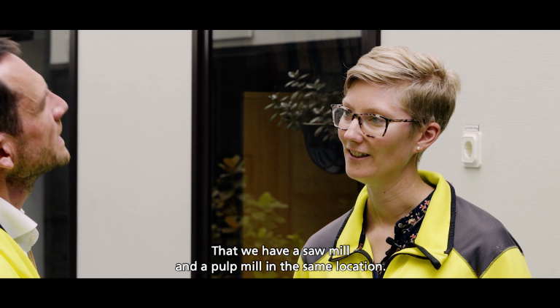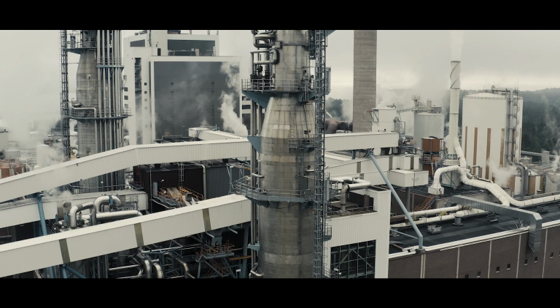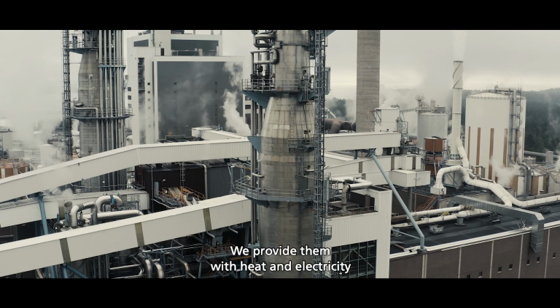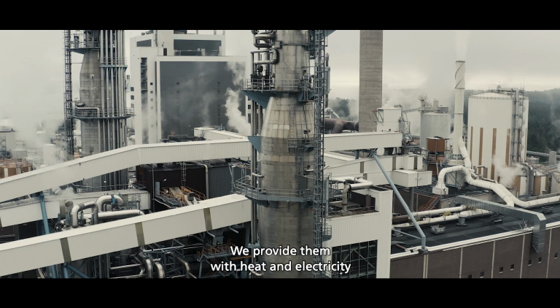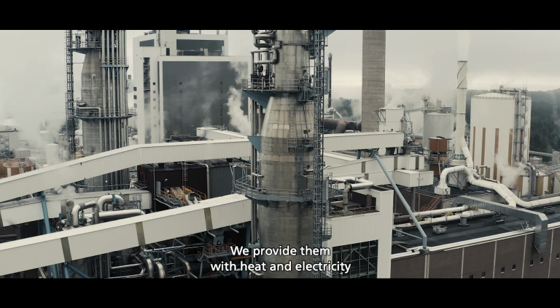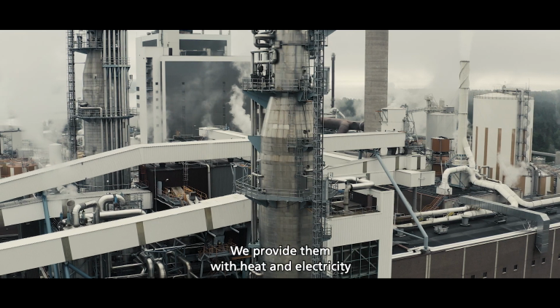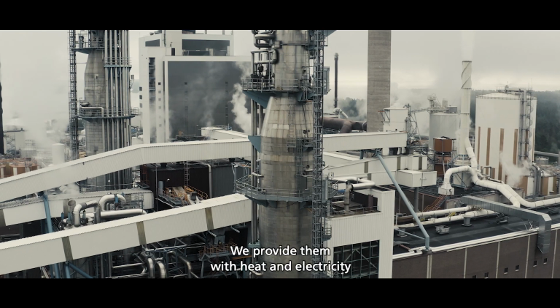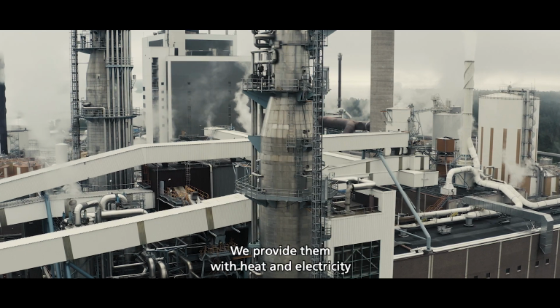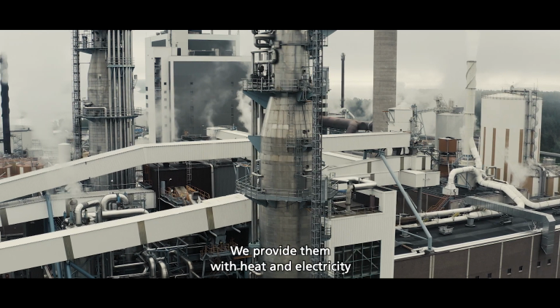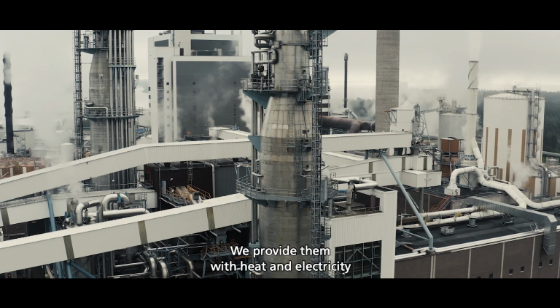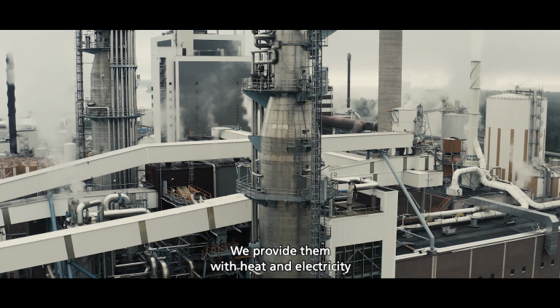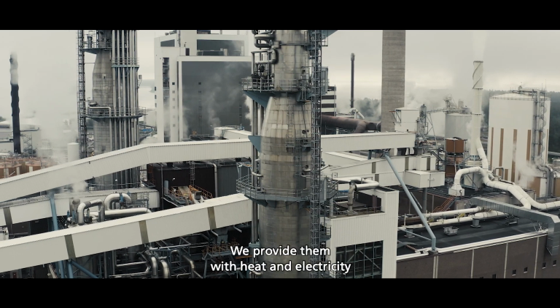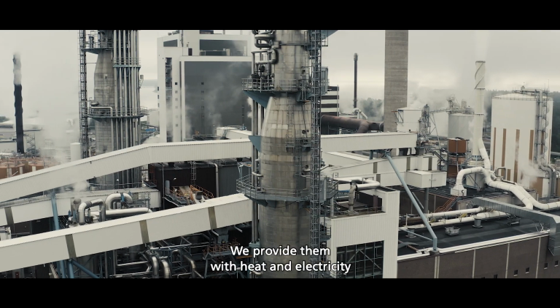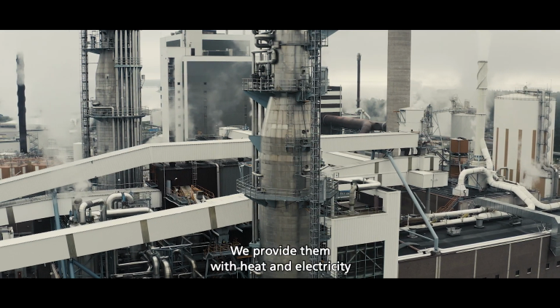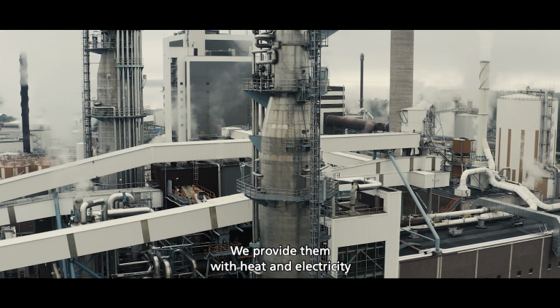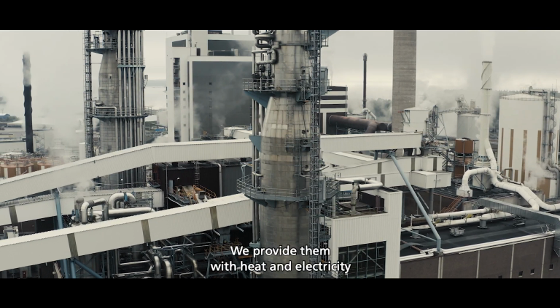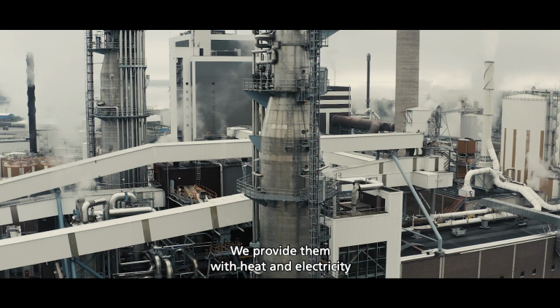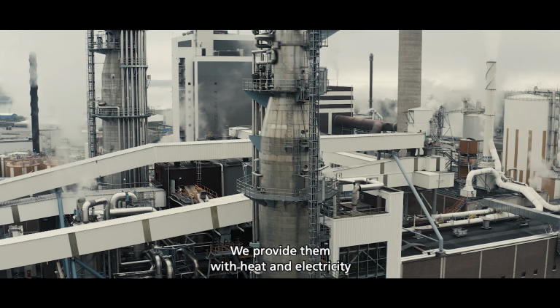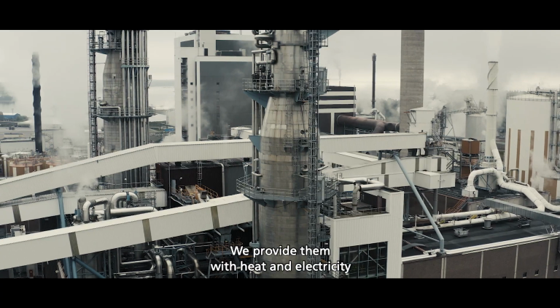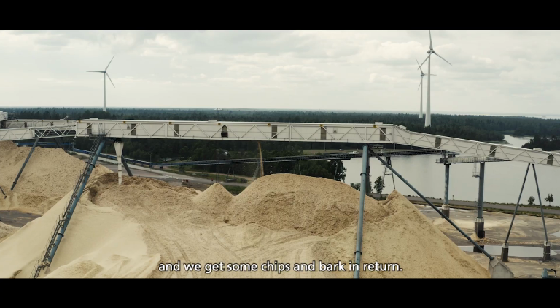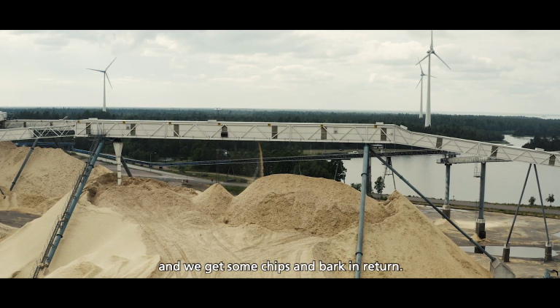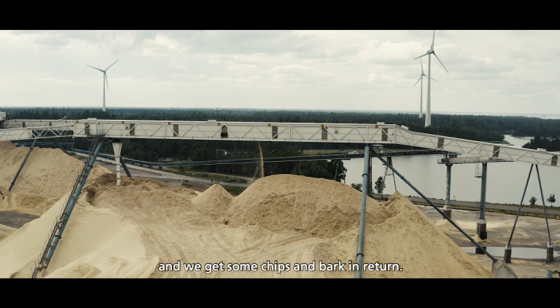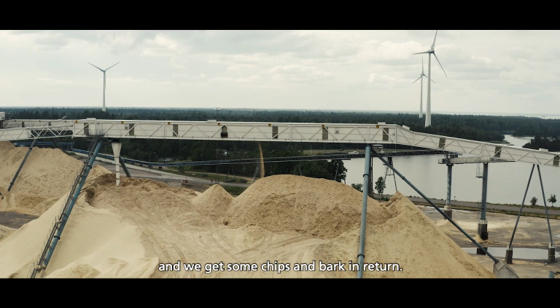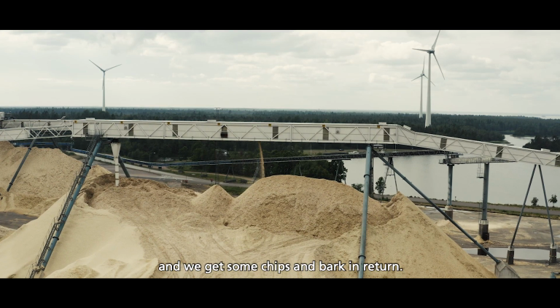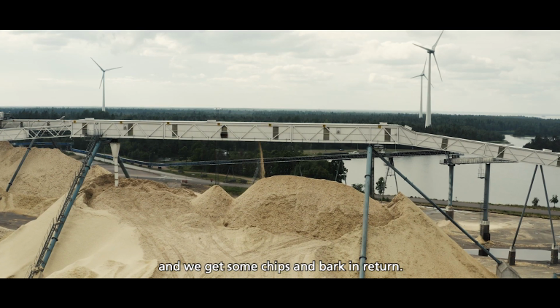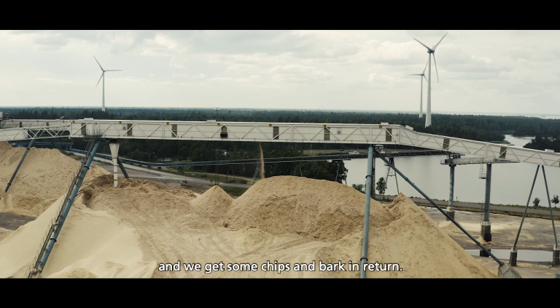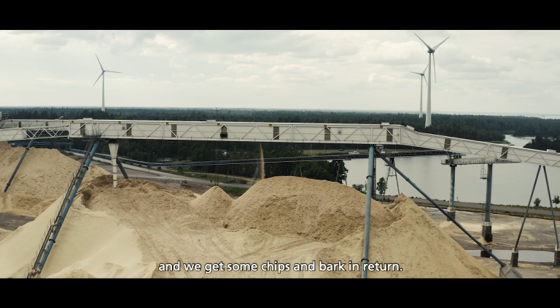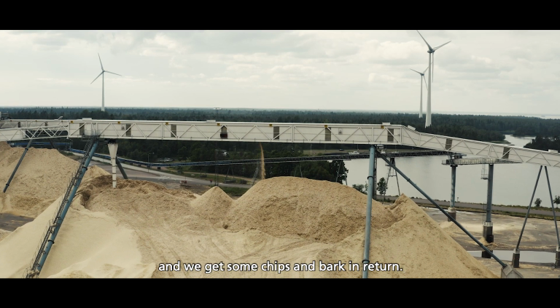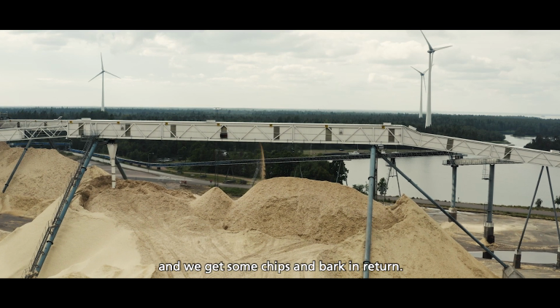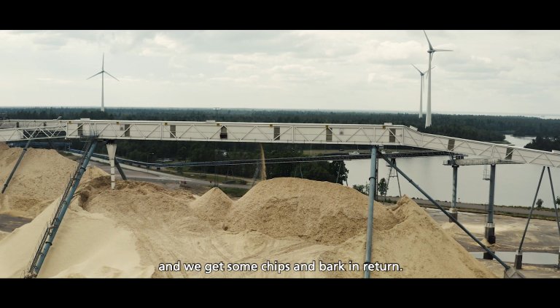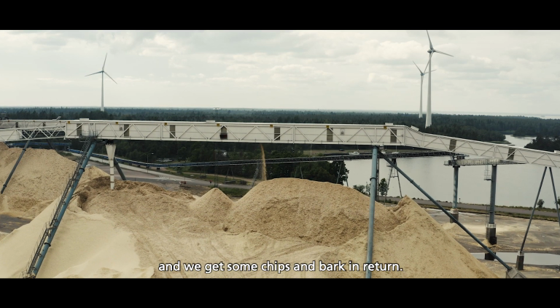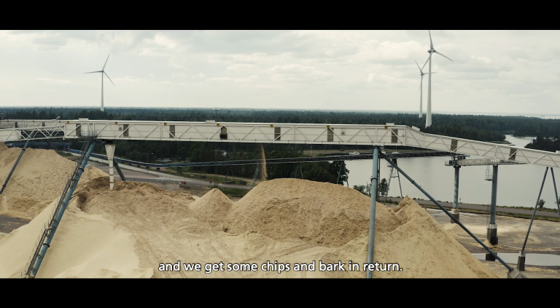That means that we have a sawmill and pulp mill in the same location. So we provide them with heat and electricity, and we get sawmill chips and bark in return.